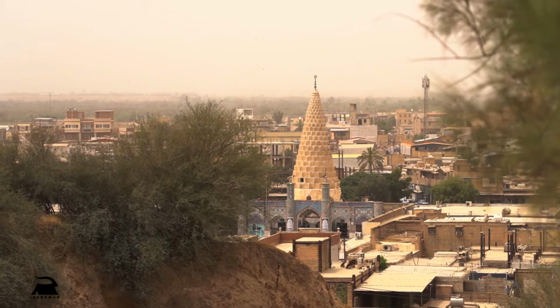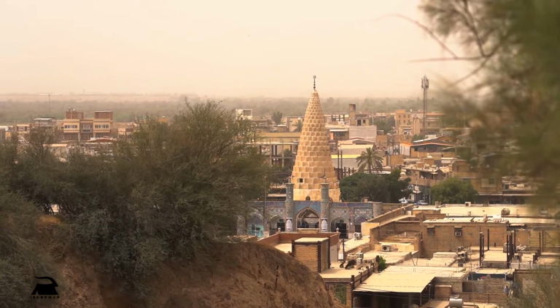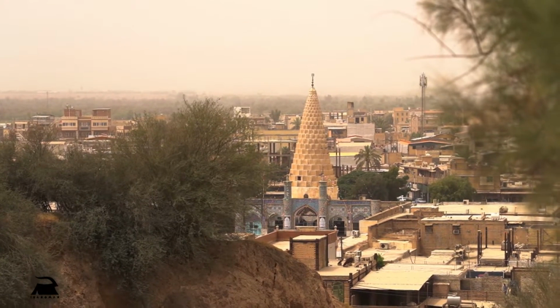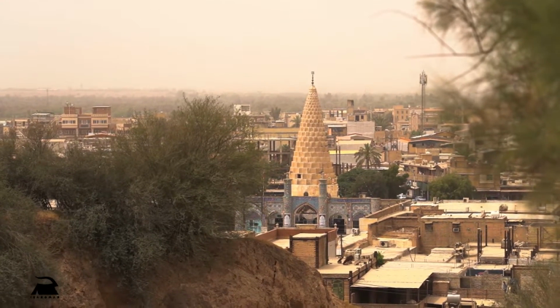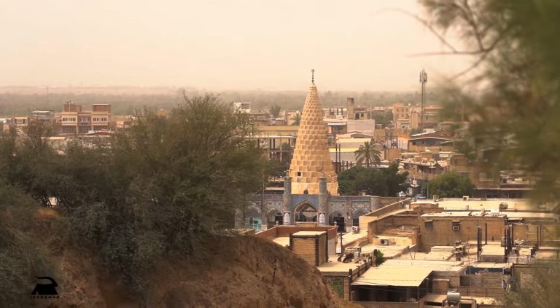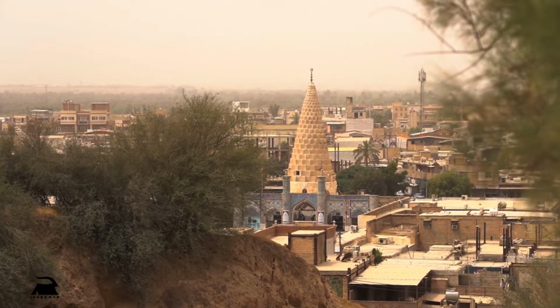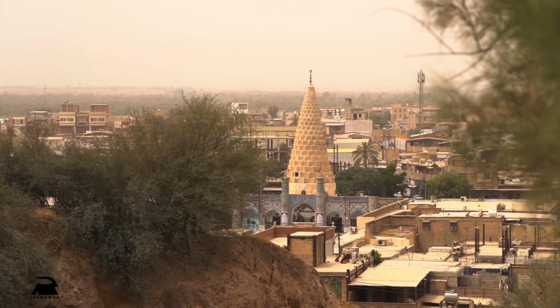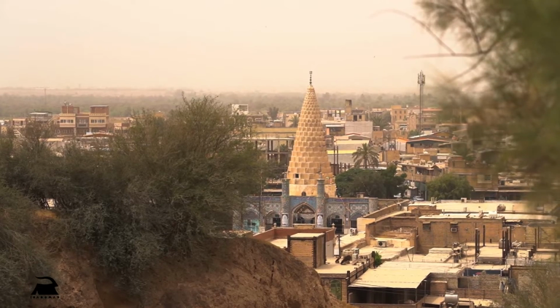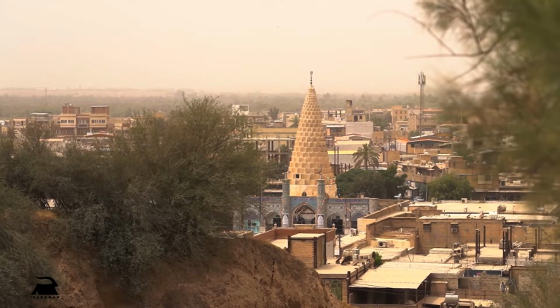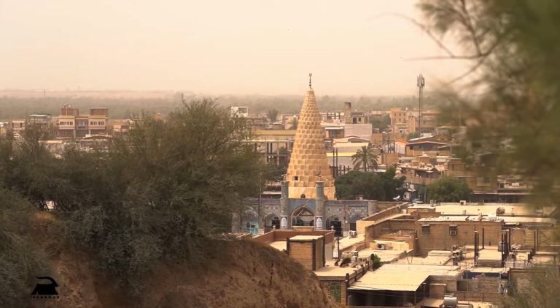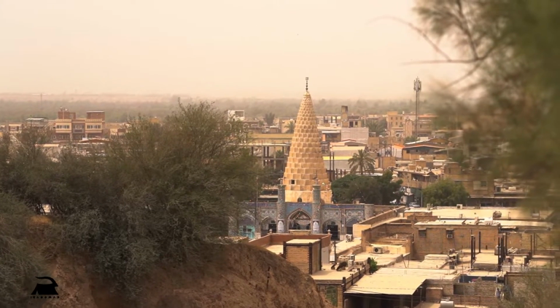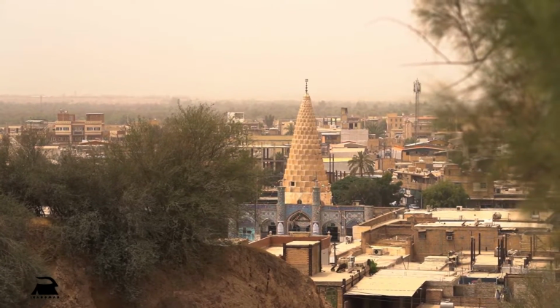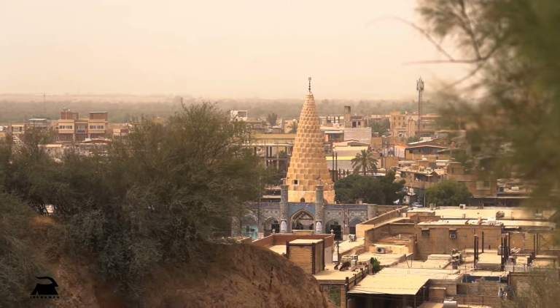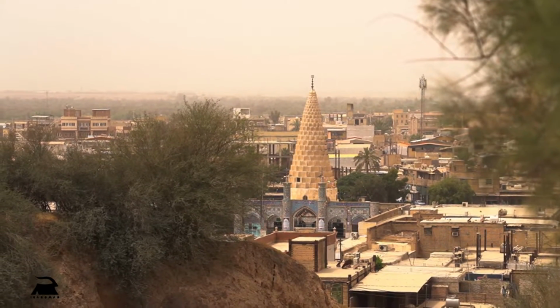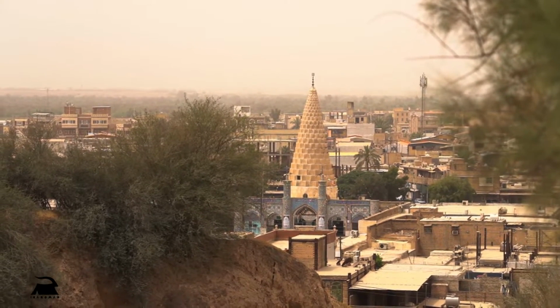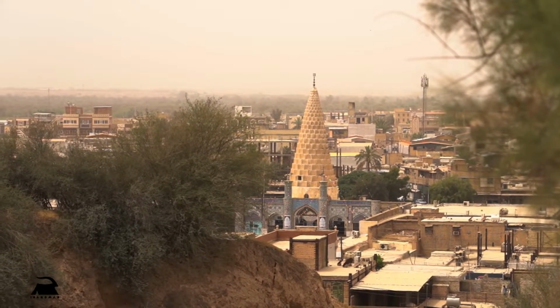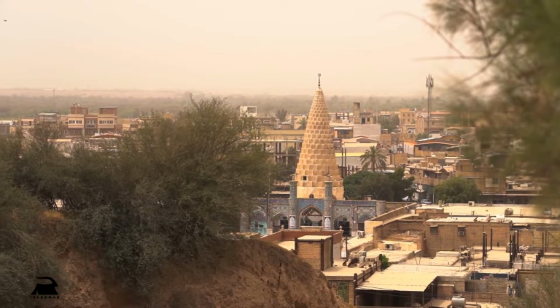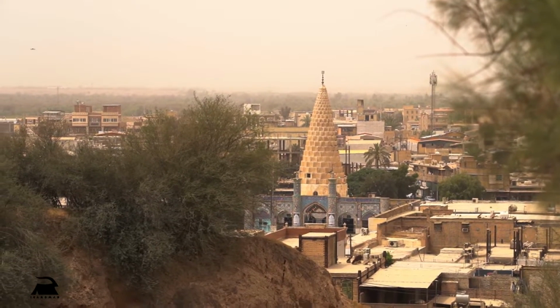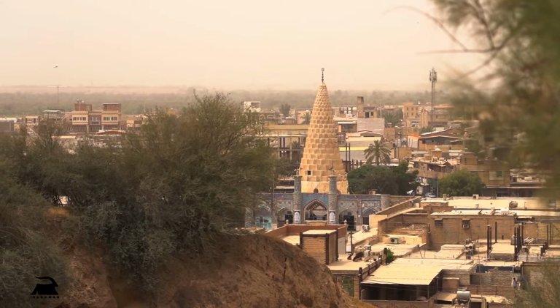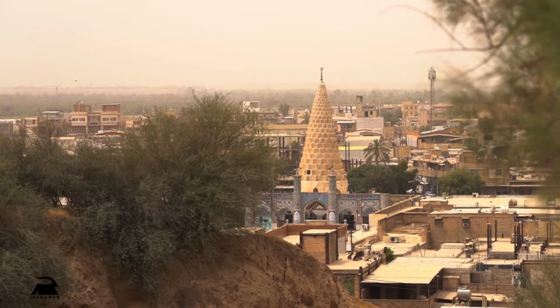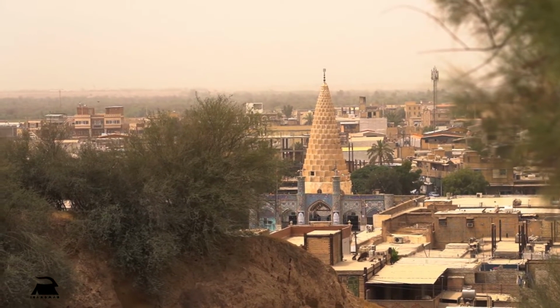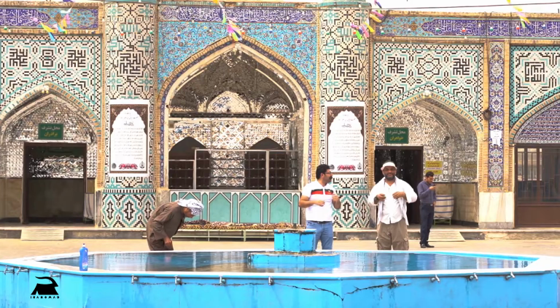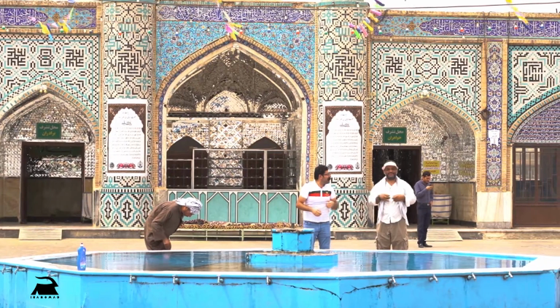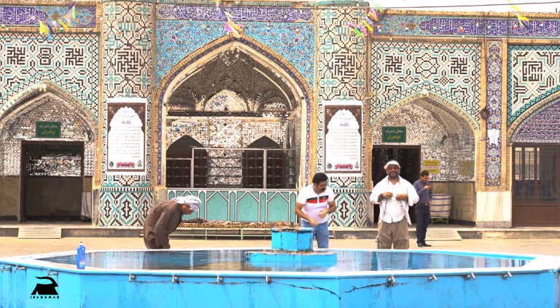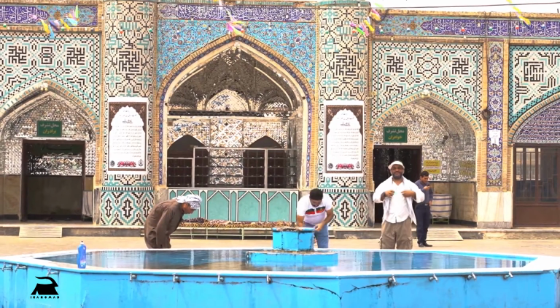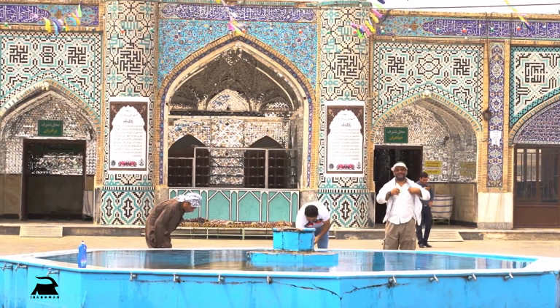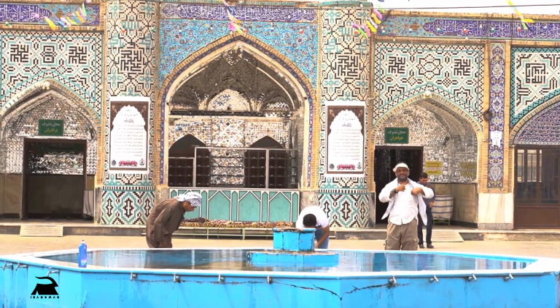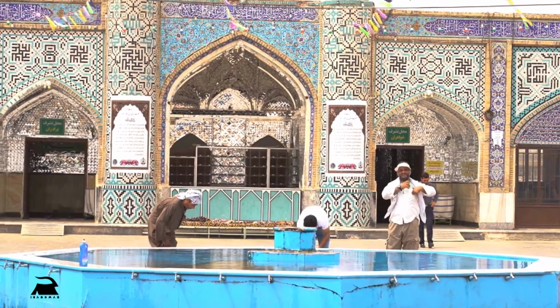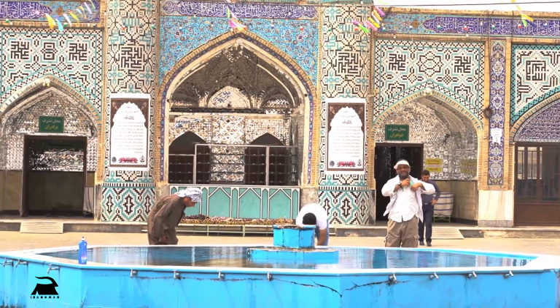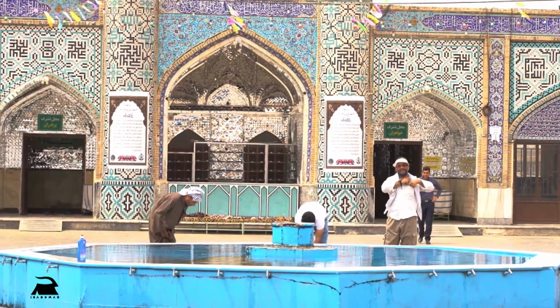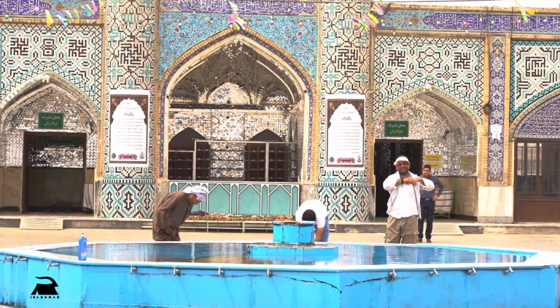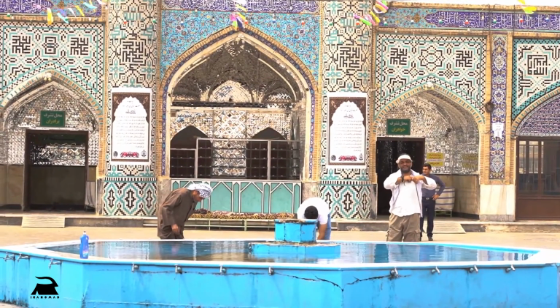In front of this ancient site is the tomb of Daniel the Prophet, a prophet whose stories can be found in the Bible.